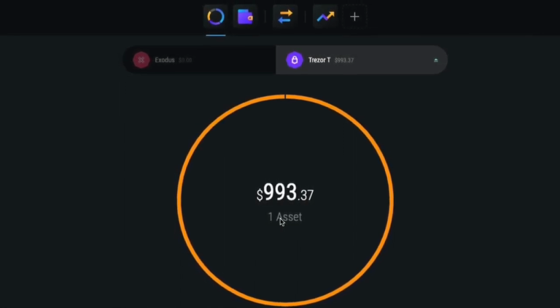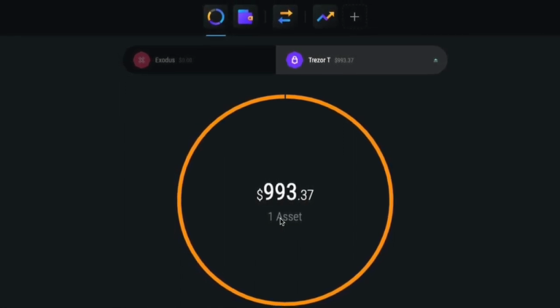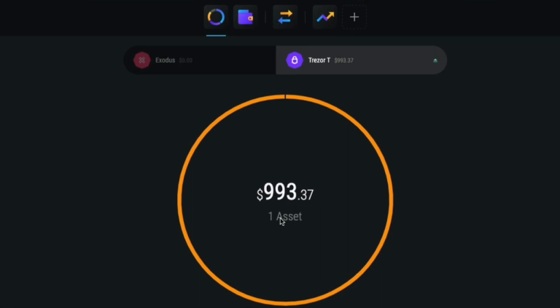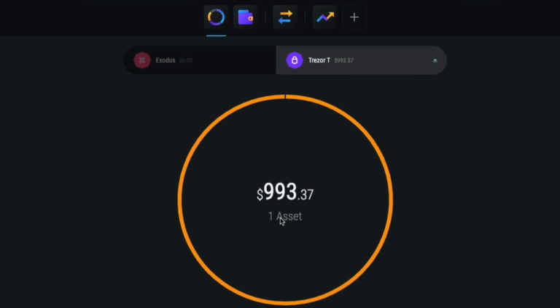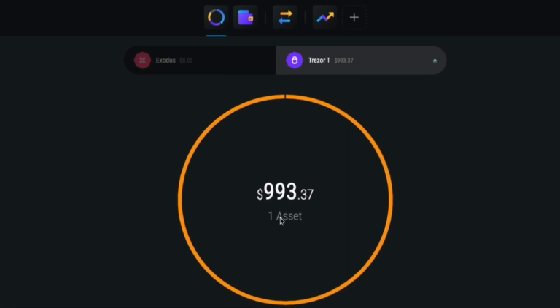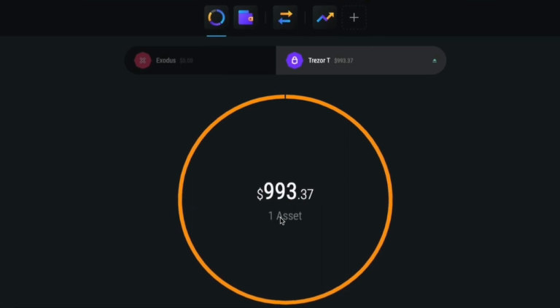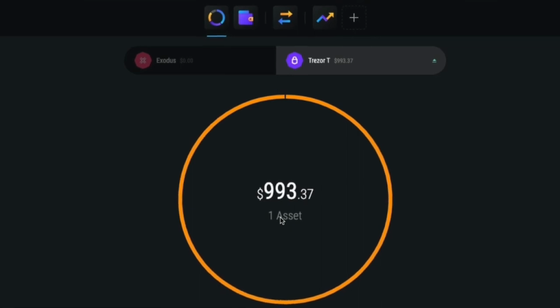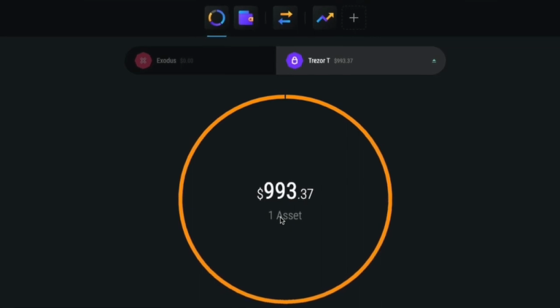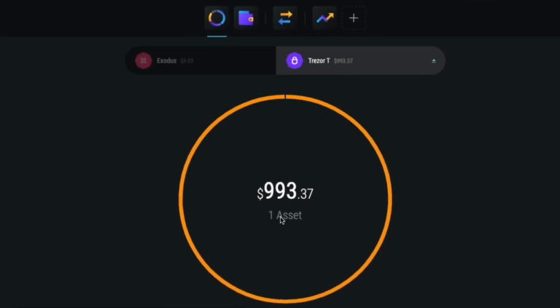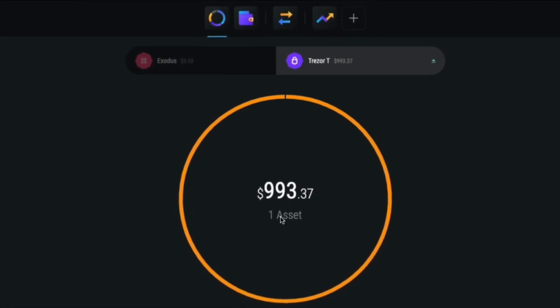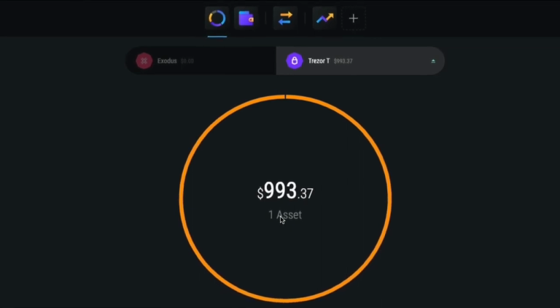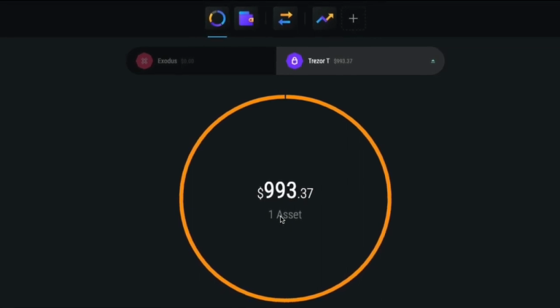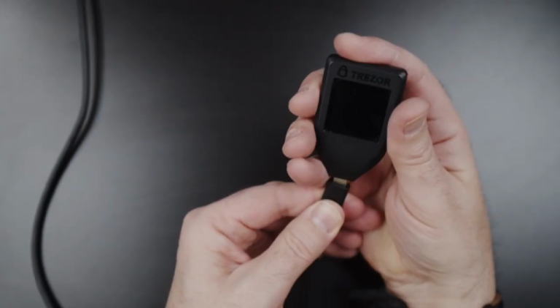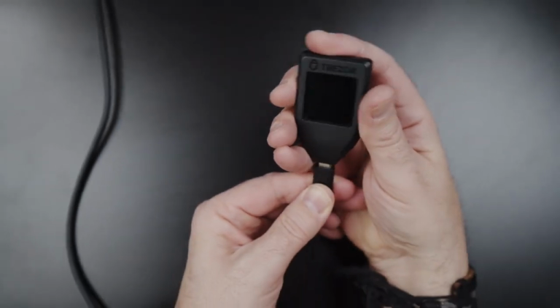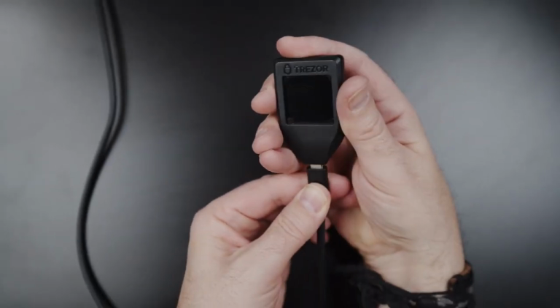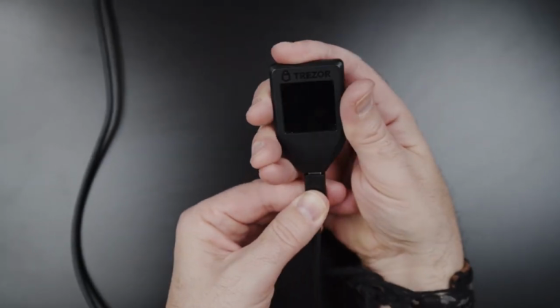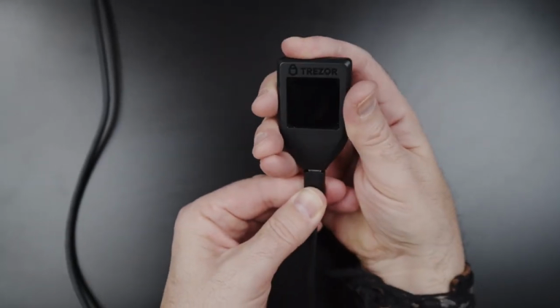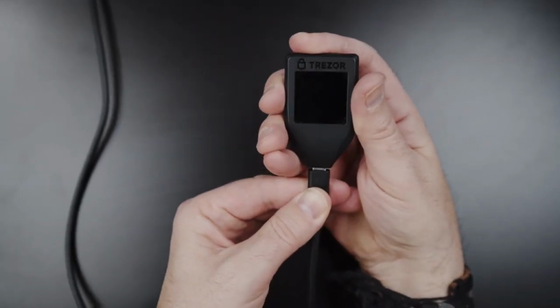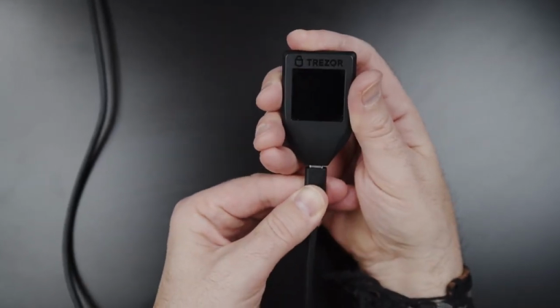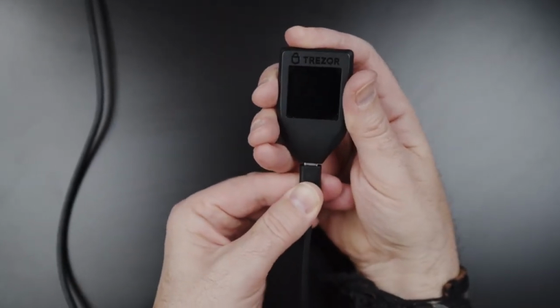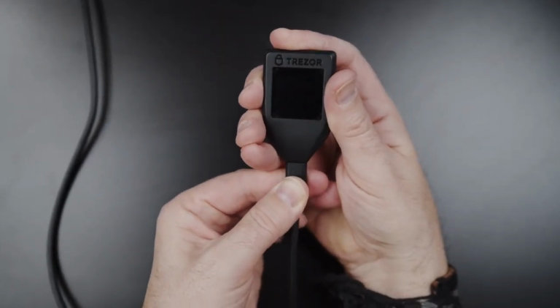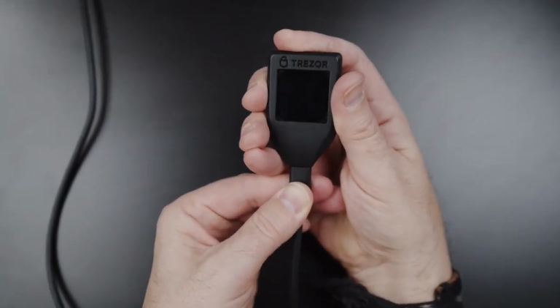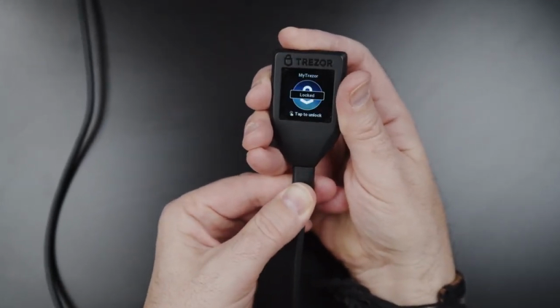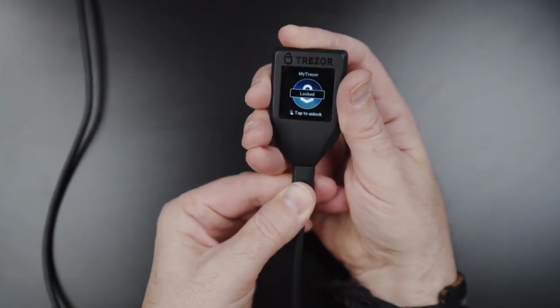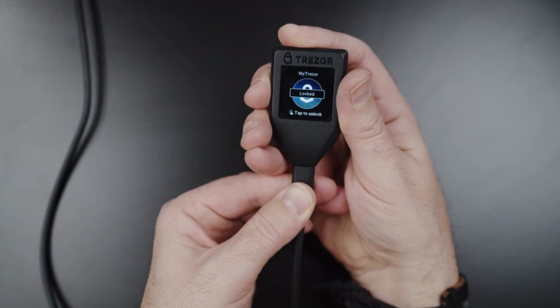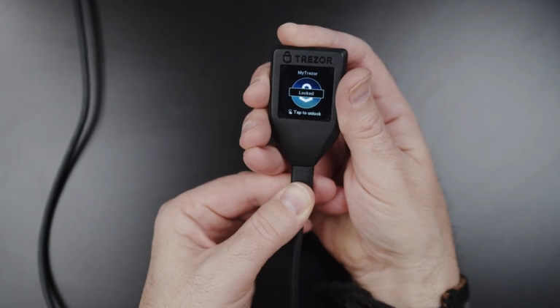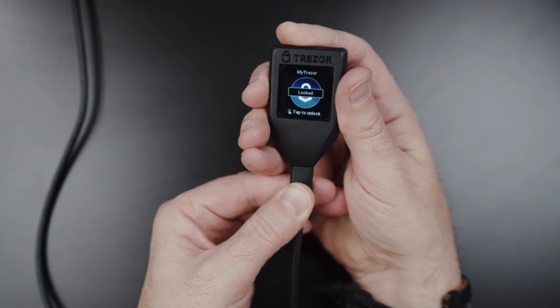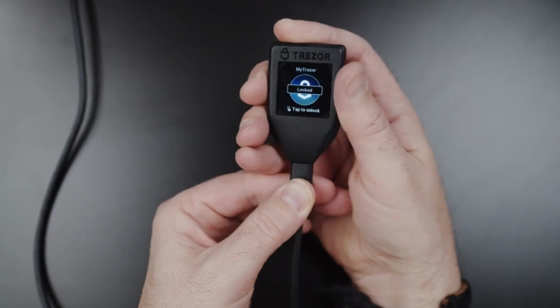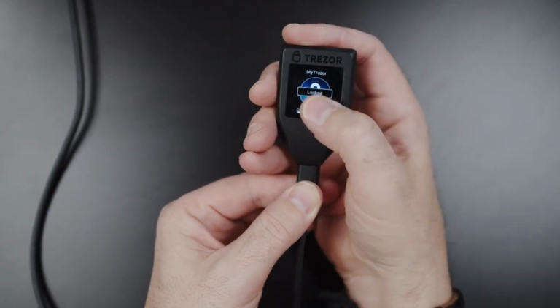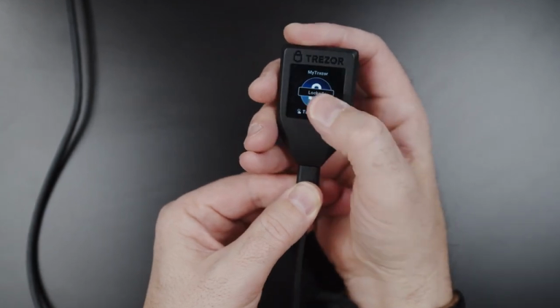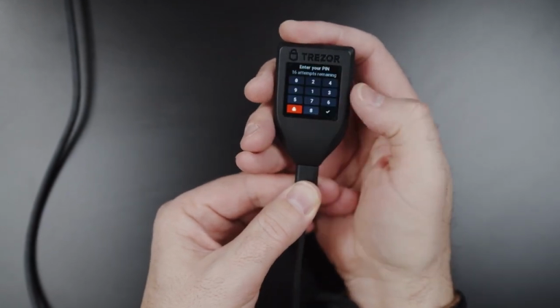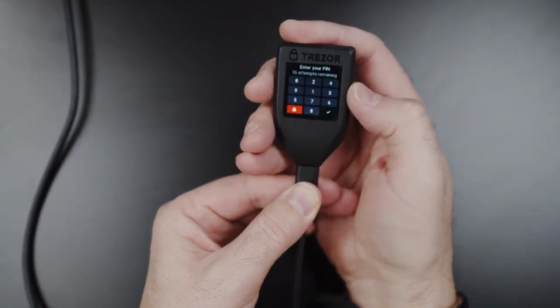If you want to access your Trezor funds in order to send, simply open Exodus, plug in Trezor, and enter your PIN directly on the Trezor touch screen.